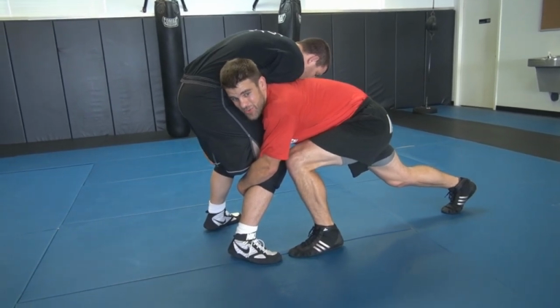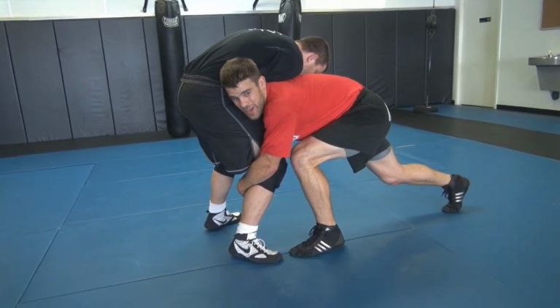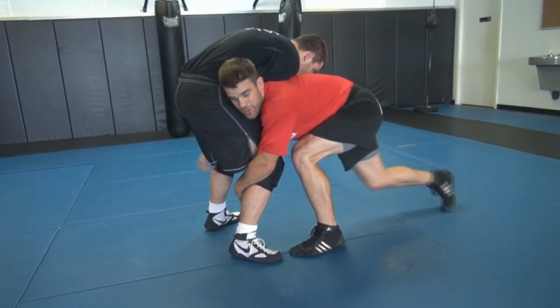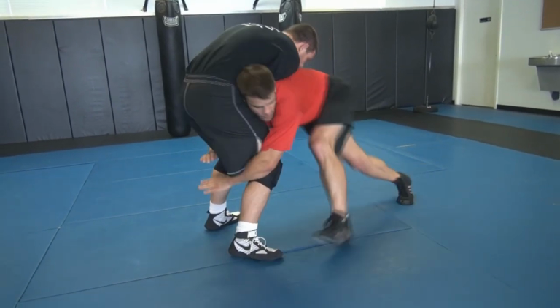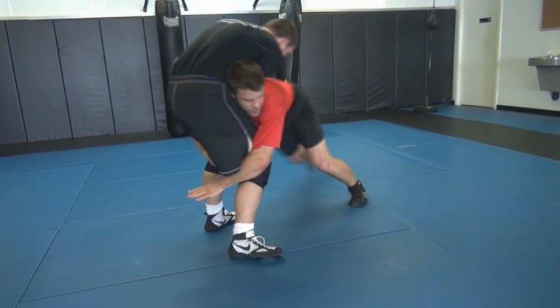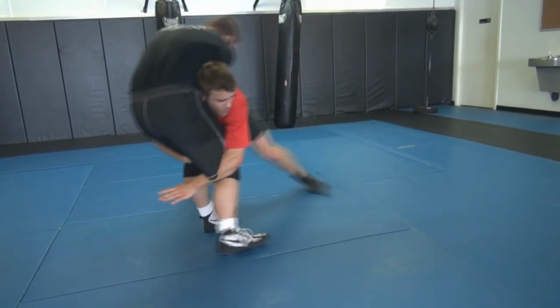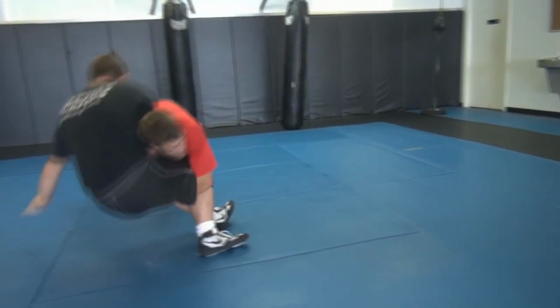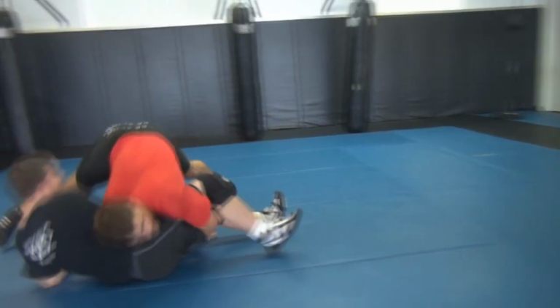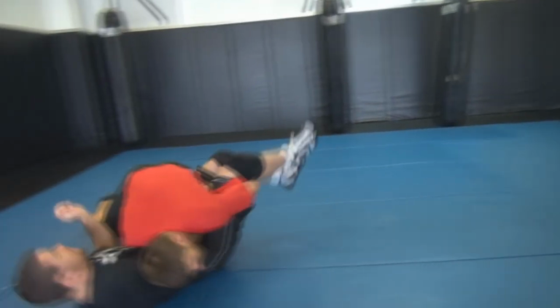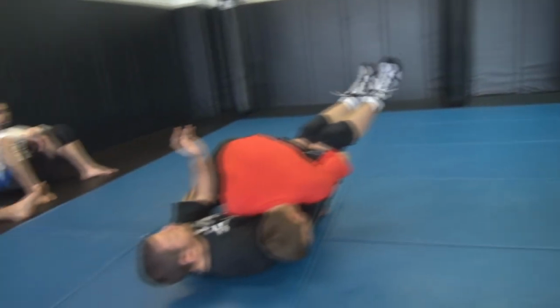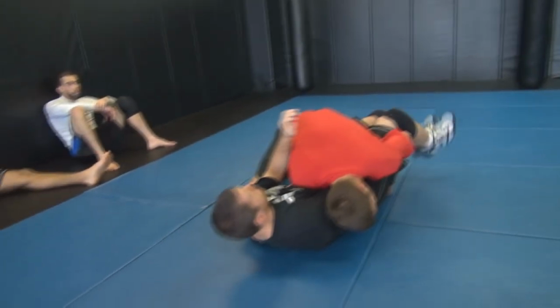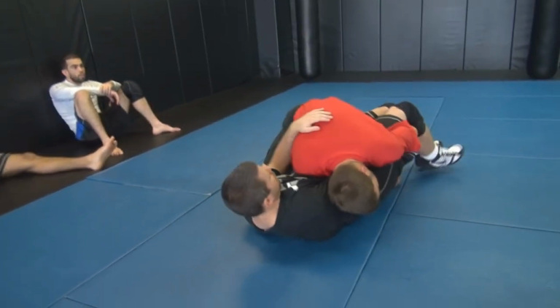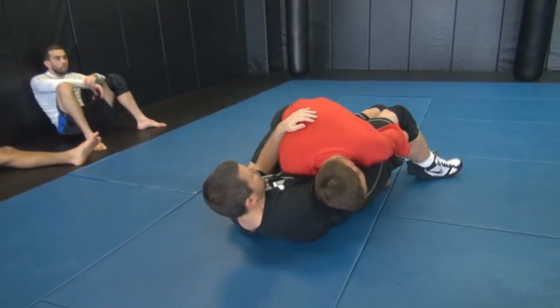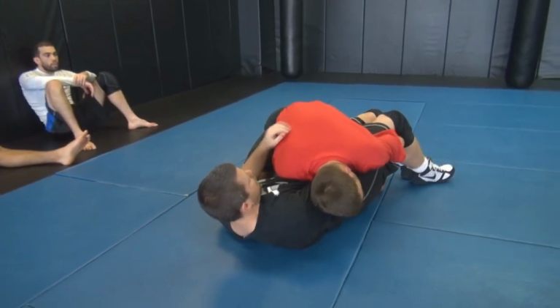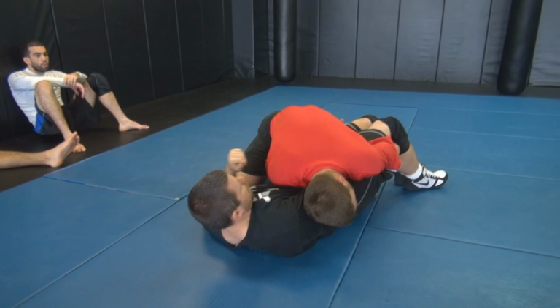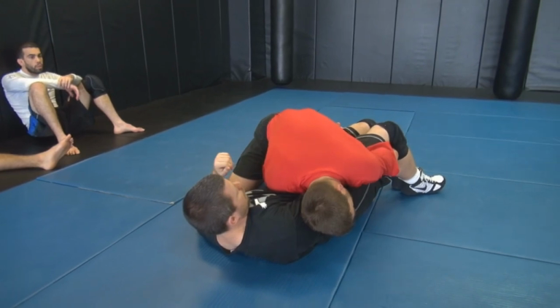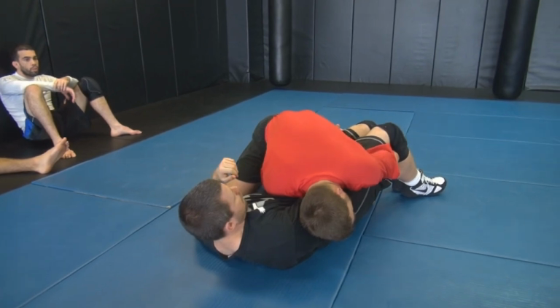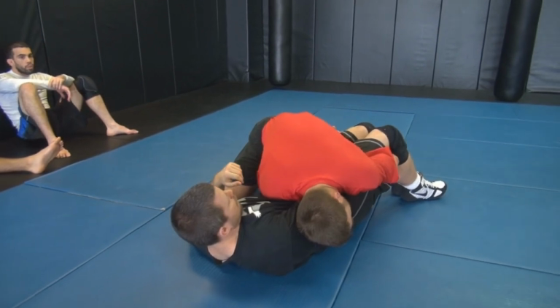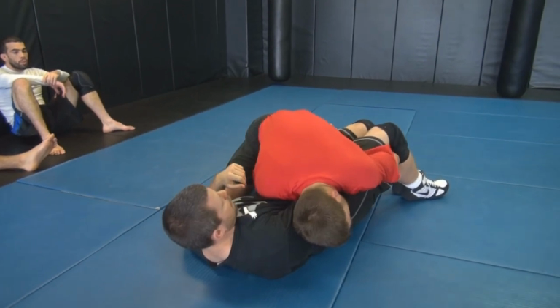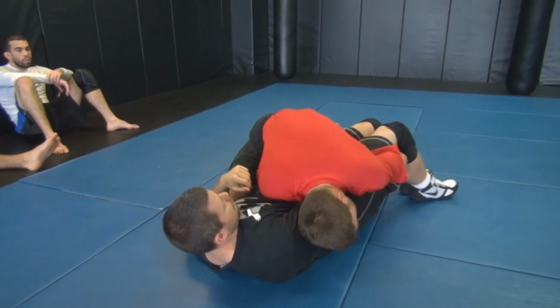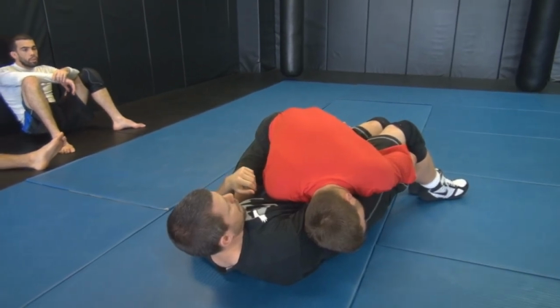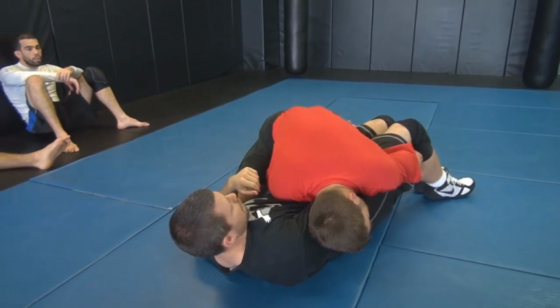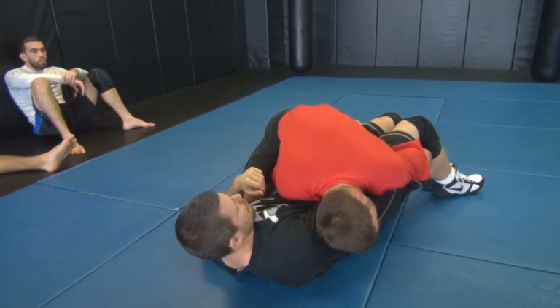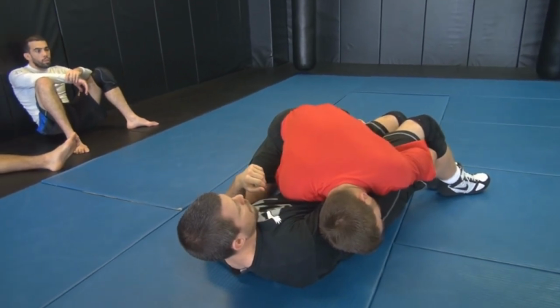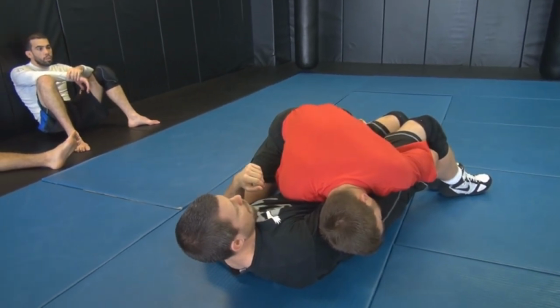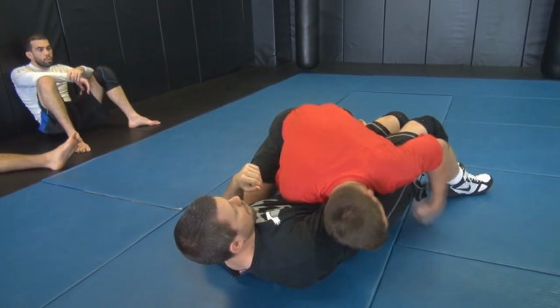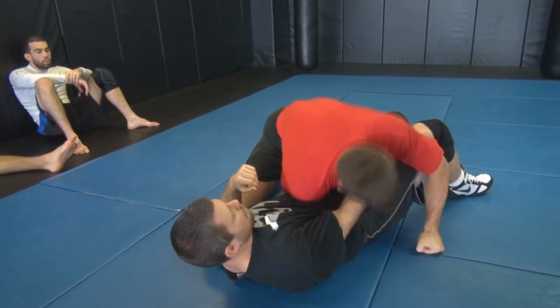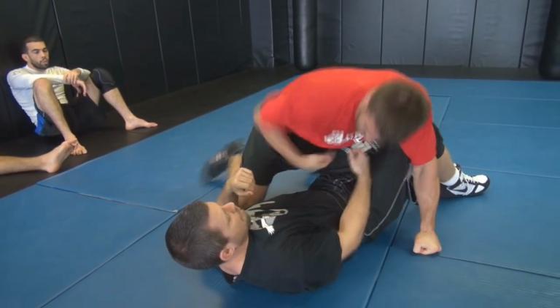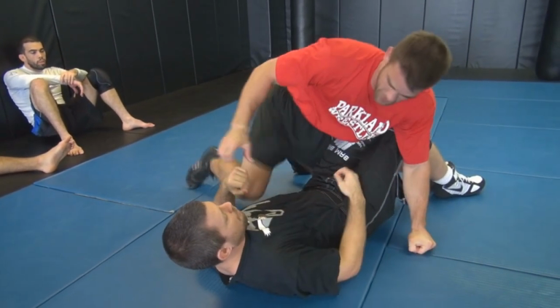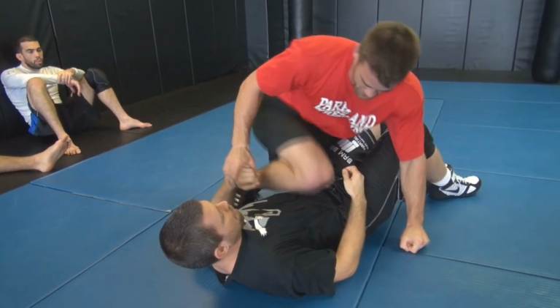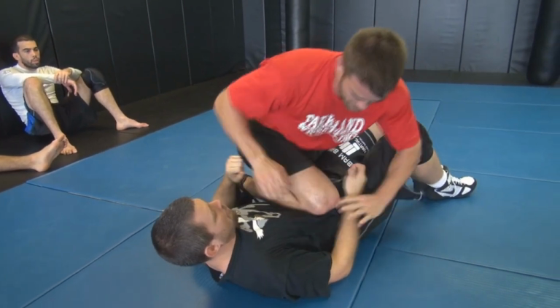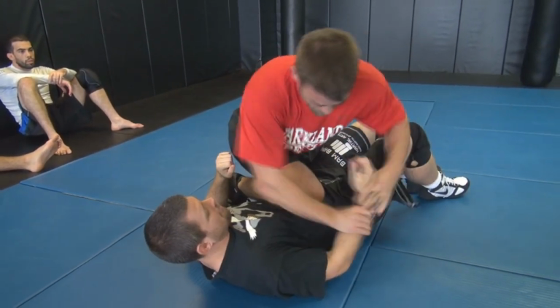Now I circle to the right — I don't even have to drive. I circle right, pass the legs, and I'm up here. Now I stick when I do this one.